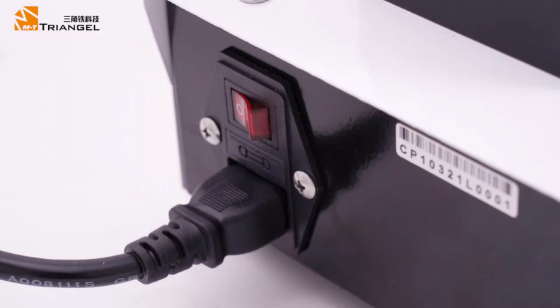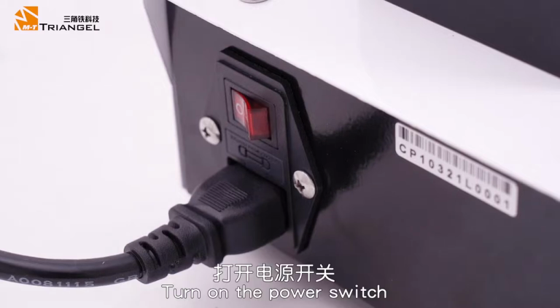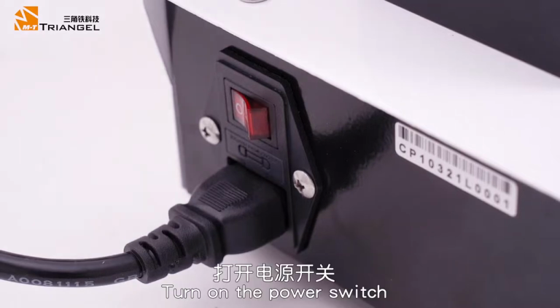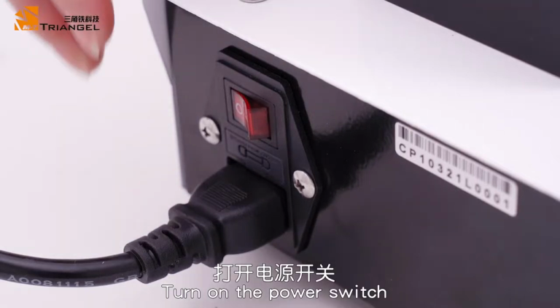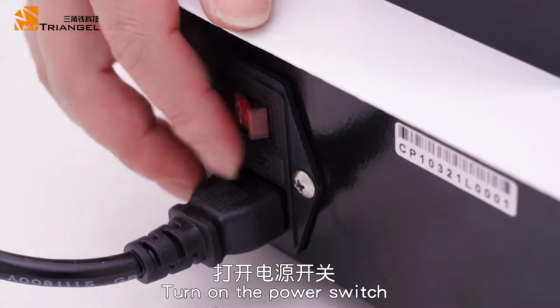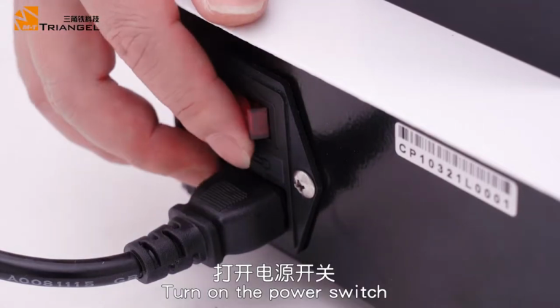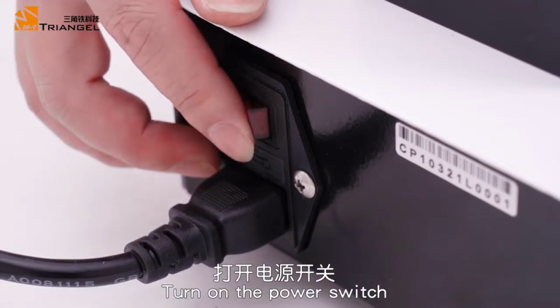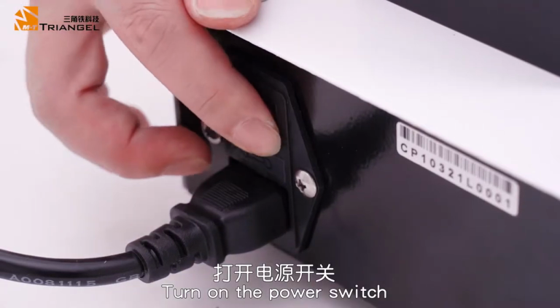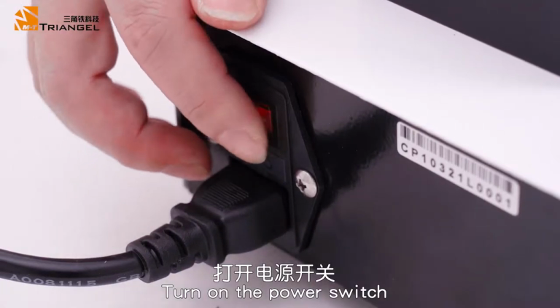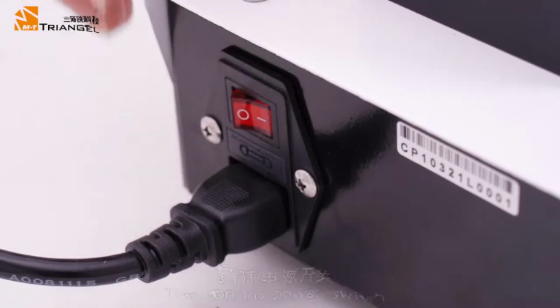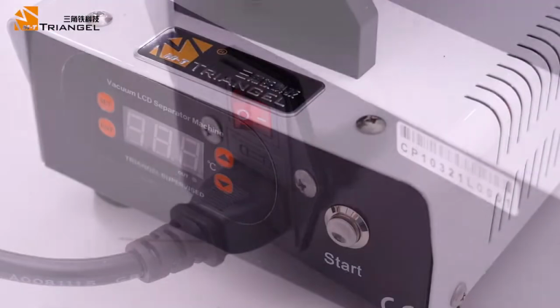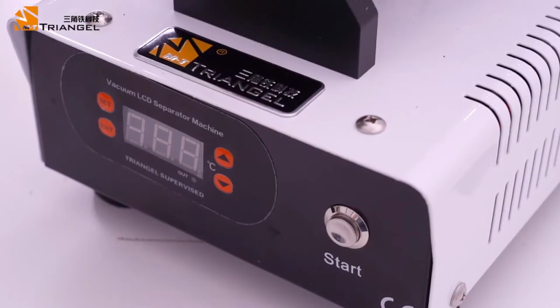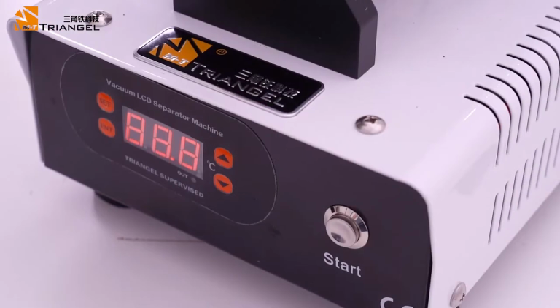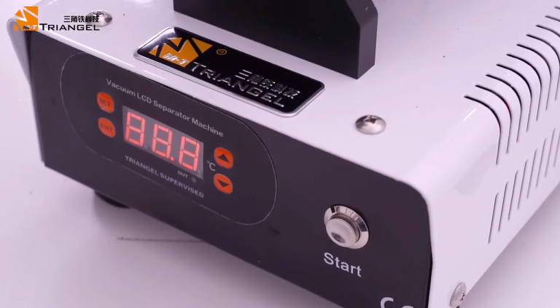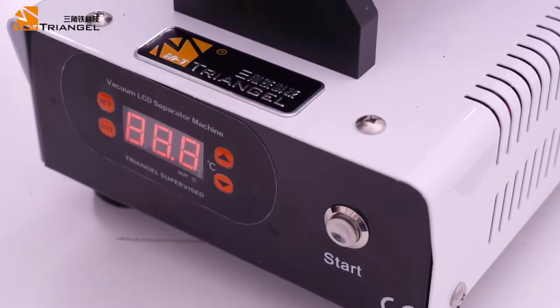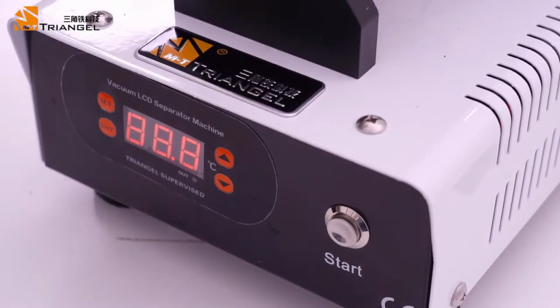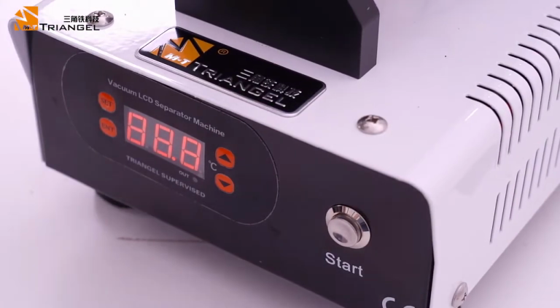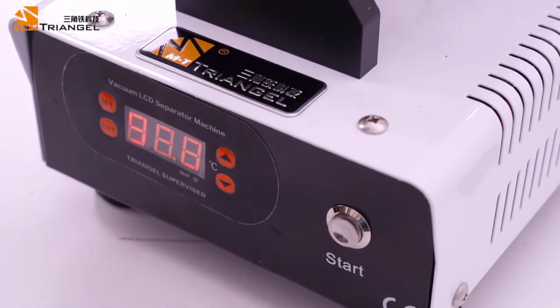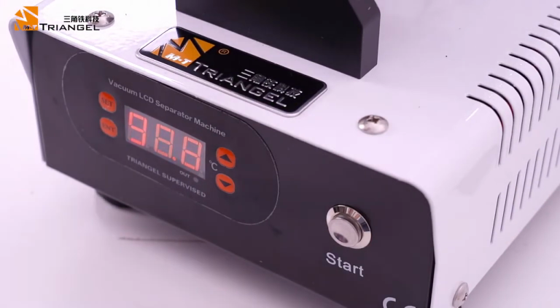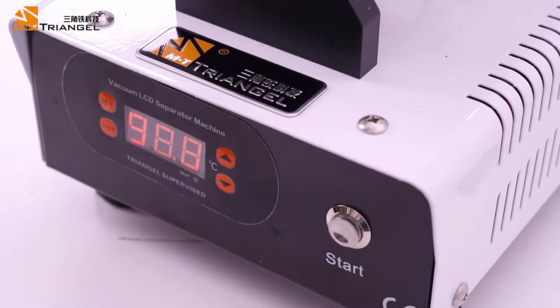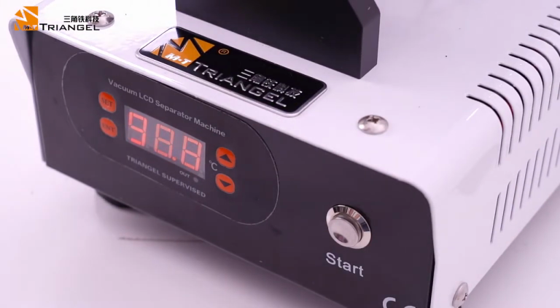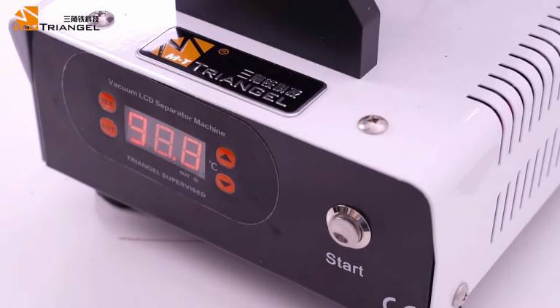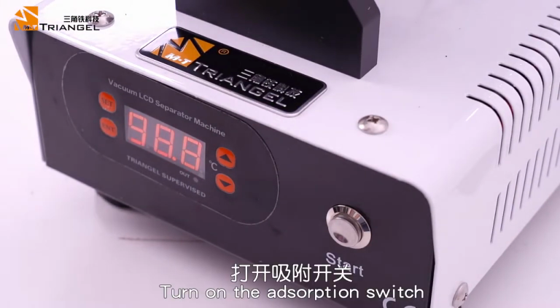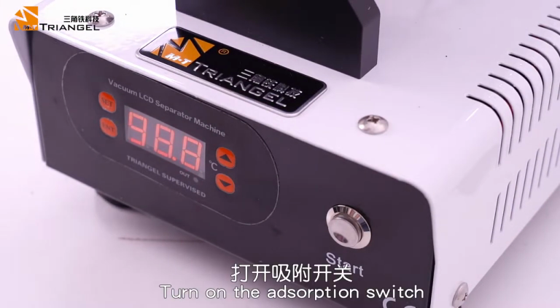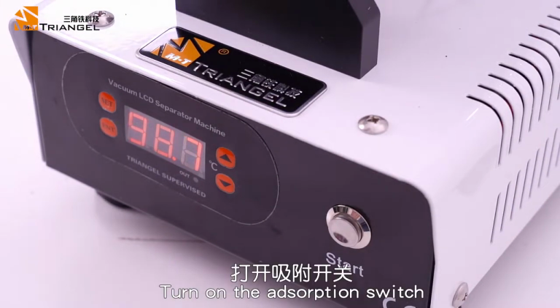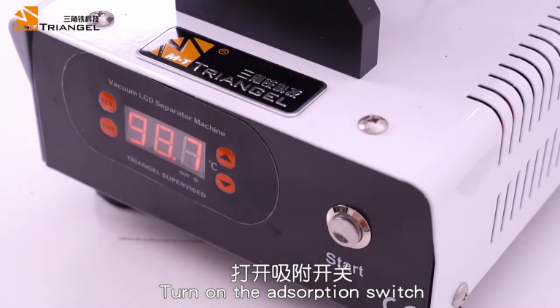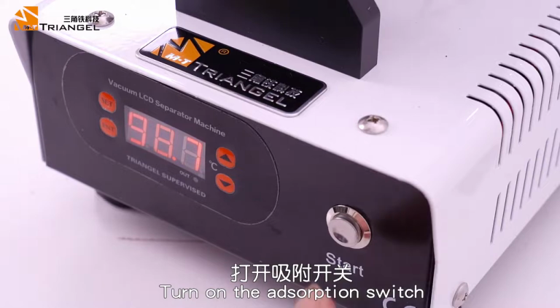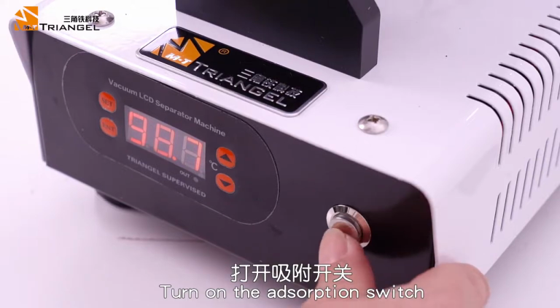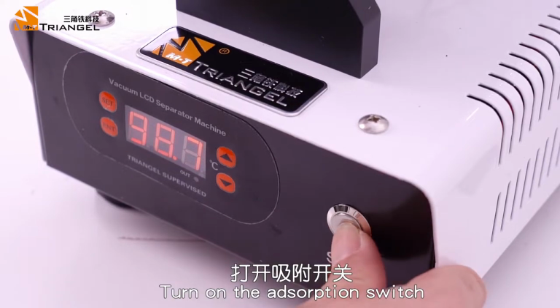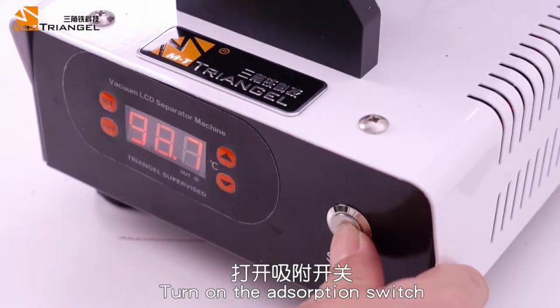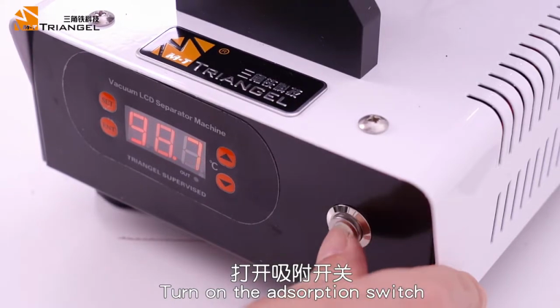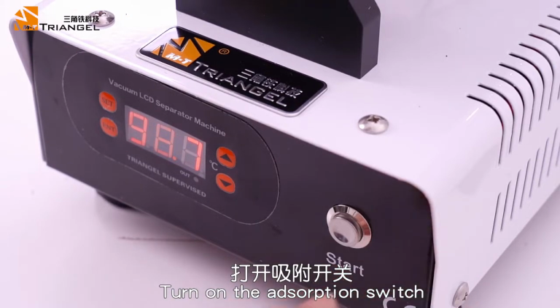Turn on the power switch. Turn on the absorption switch.